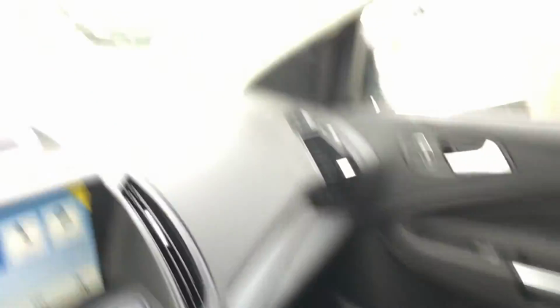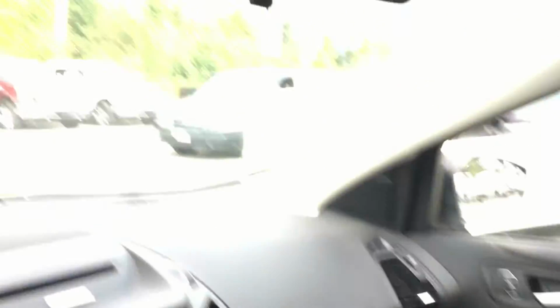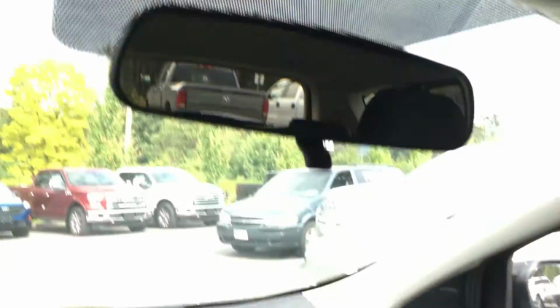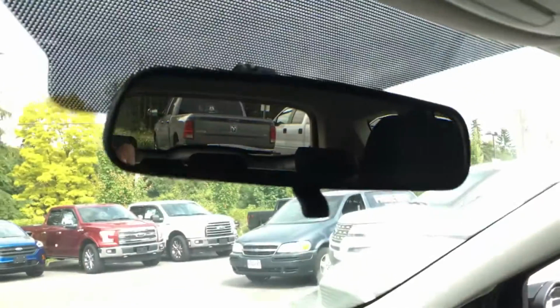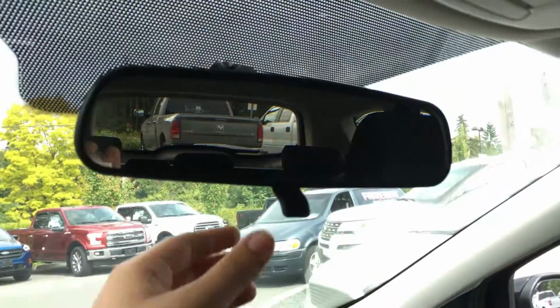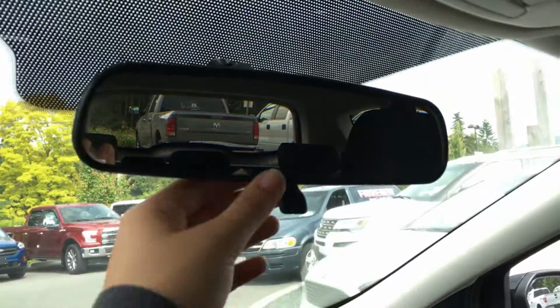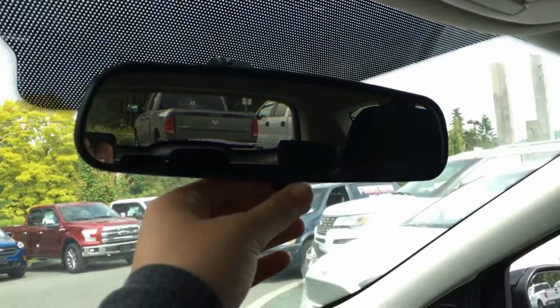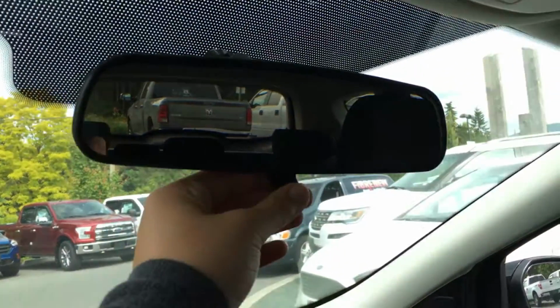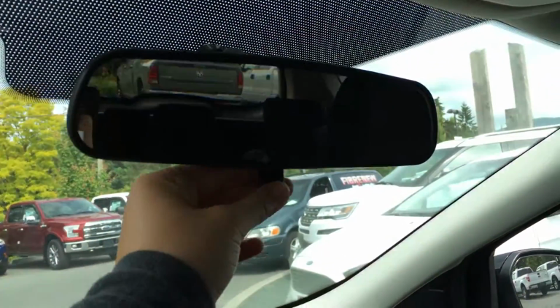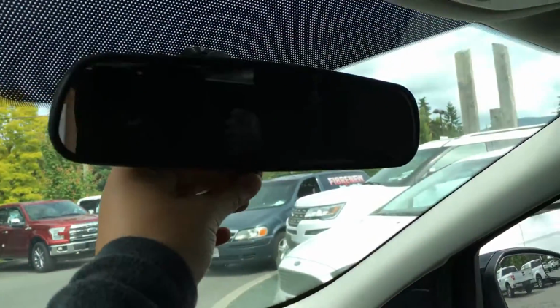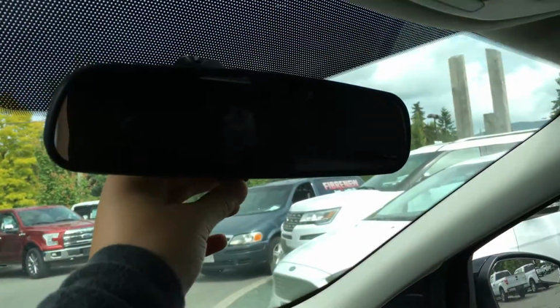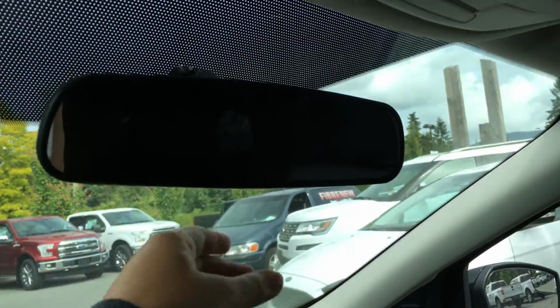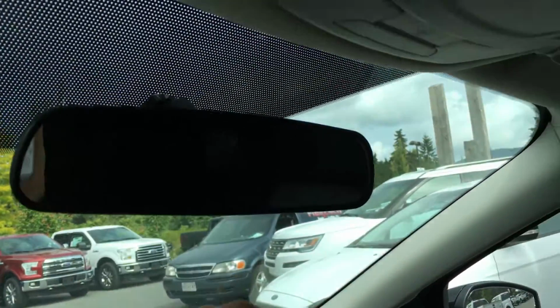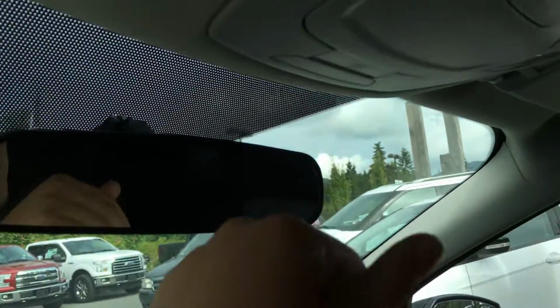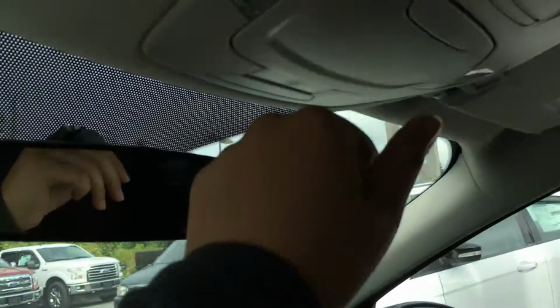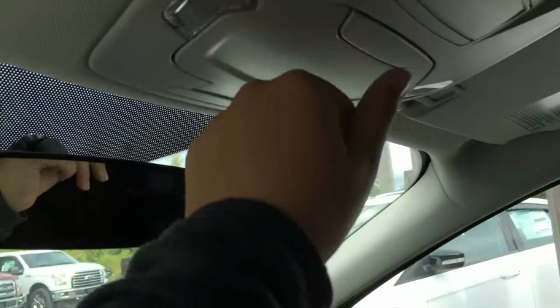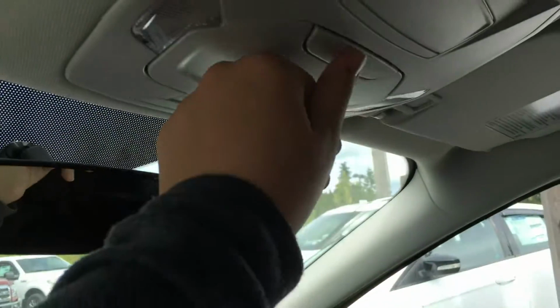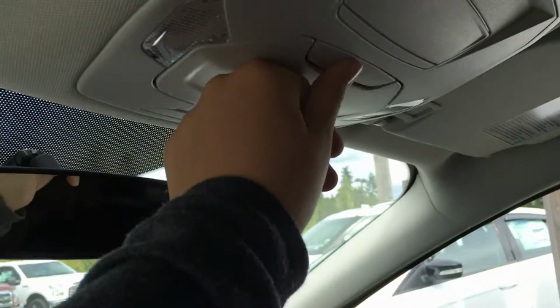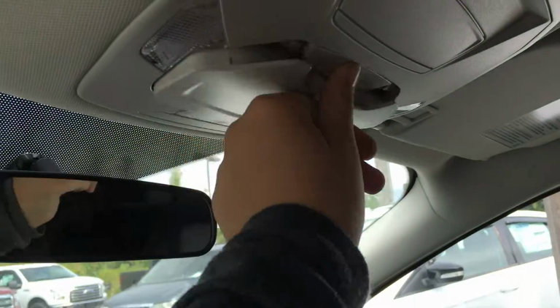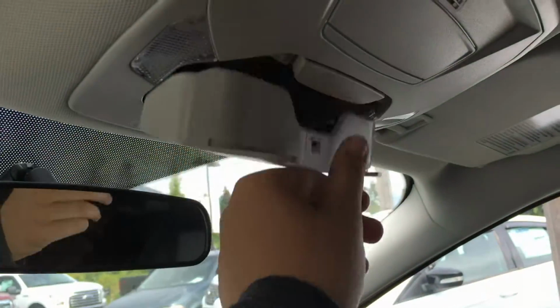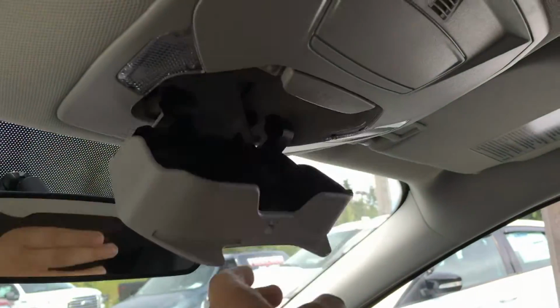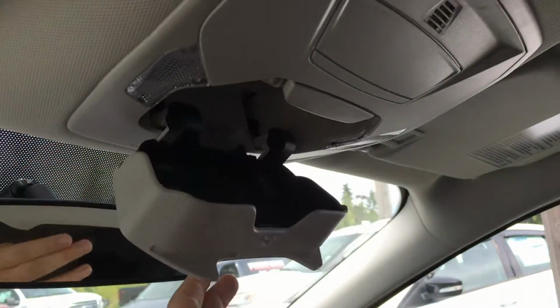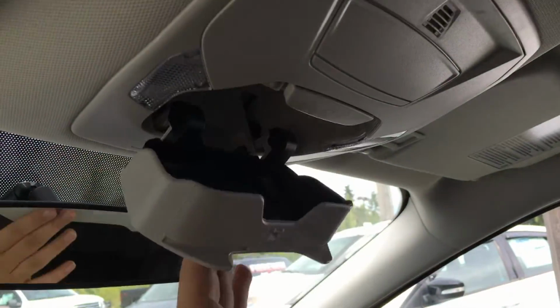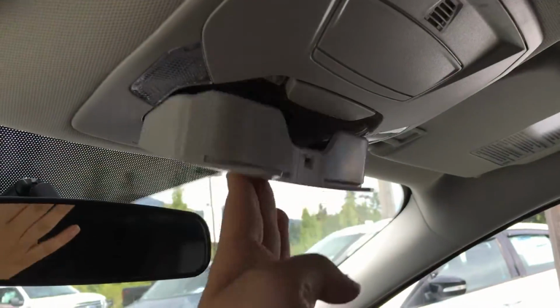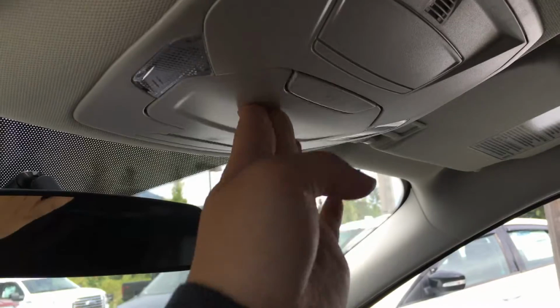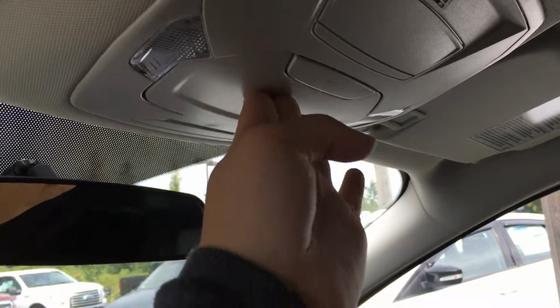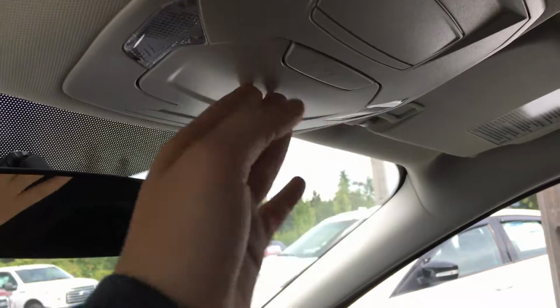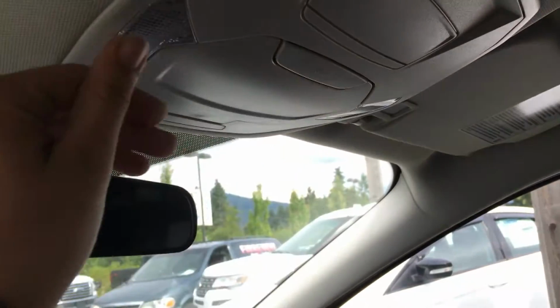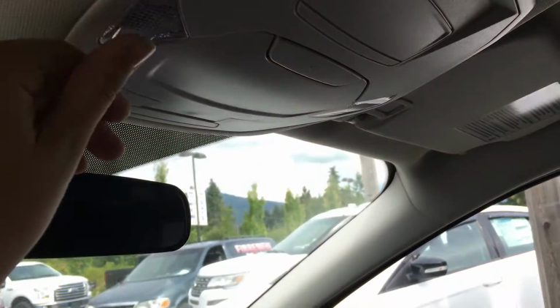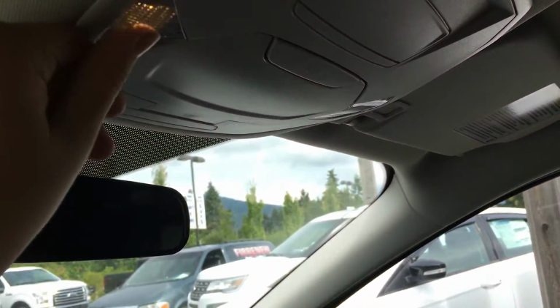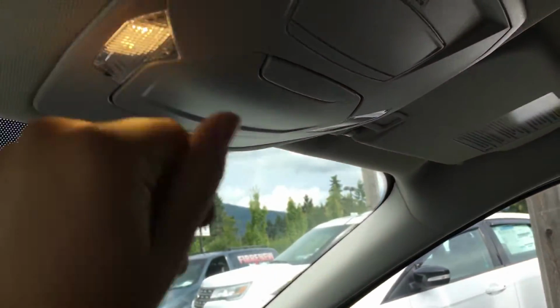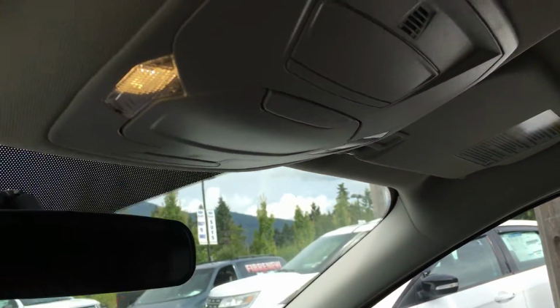Overhead you have a rear view mirror that dims with the lever as well as the overhead sunglass holder and lights.